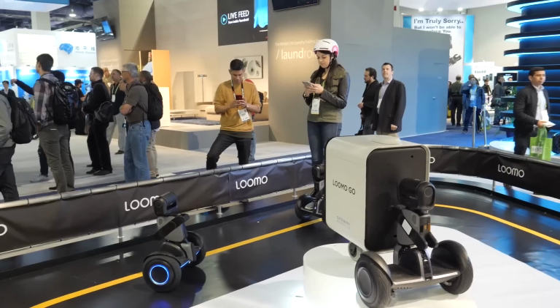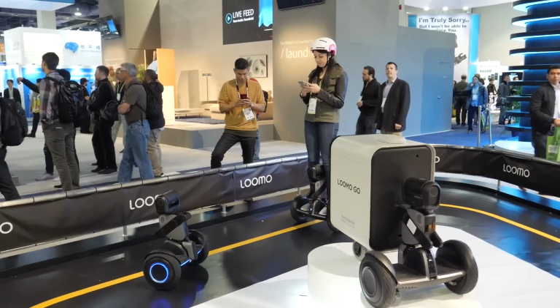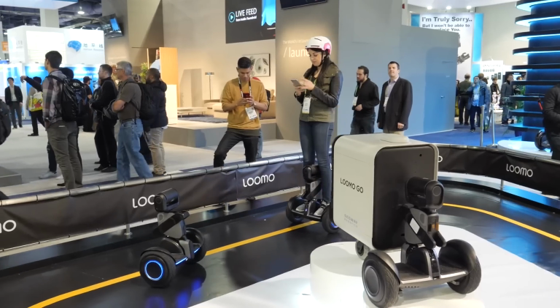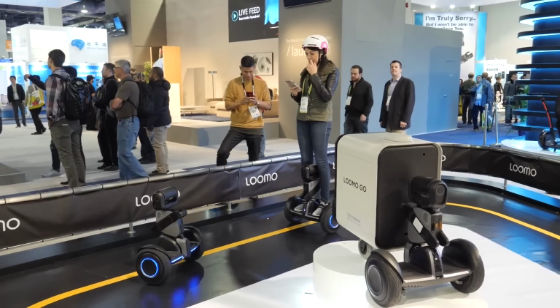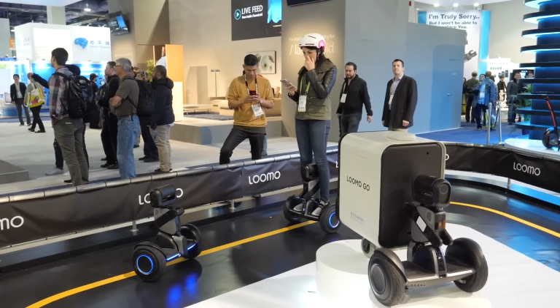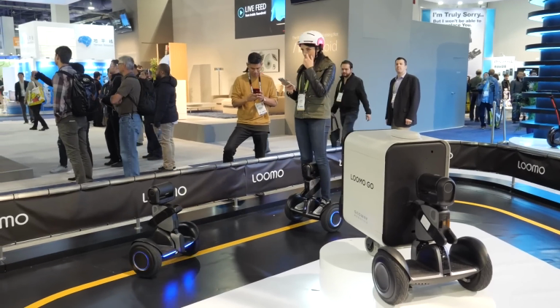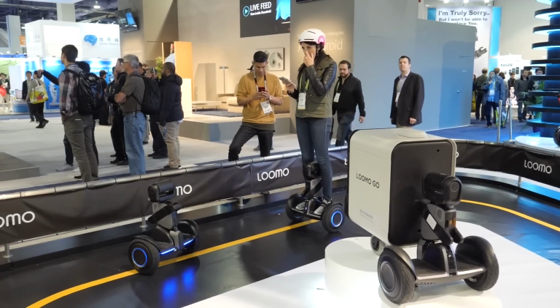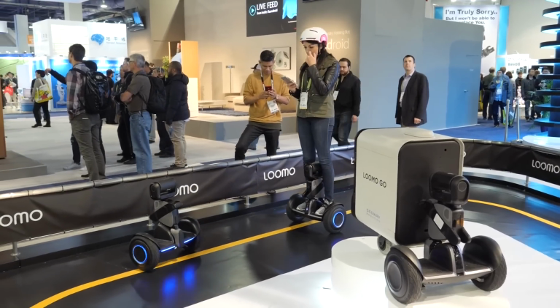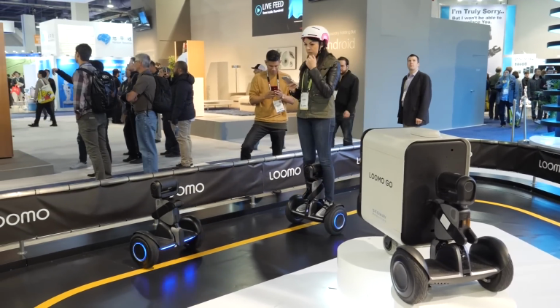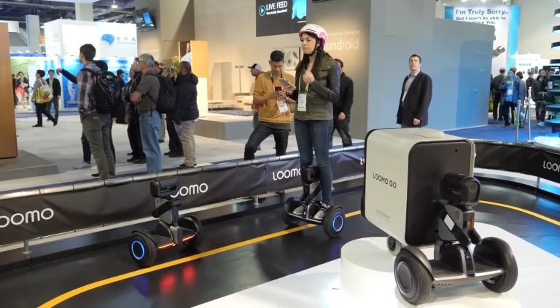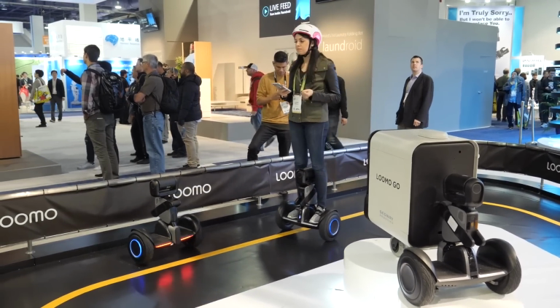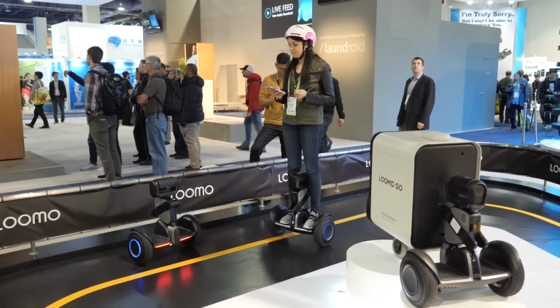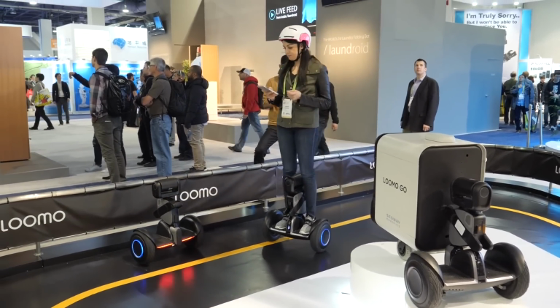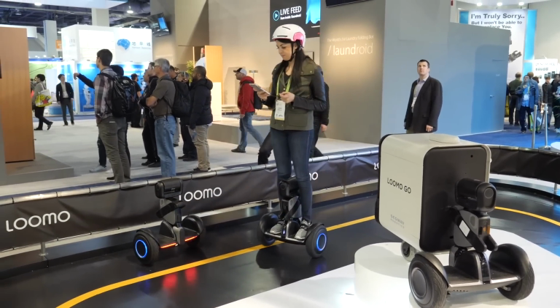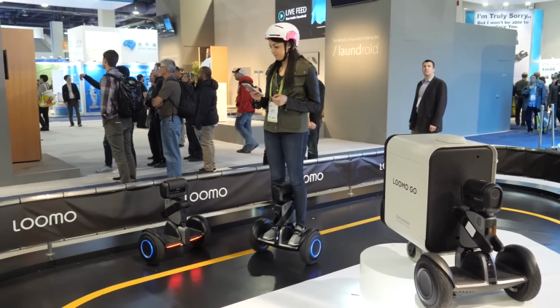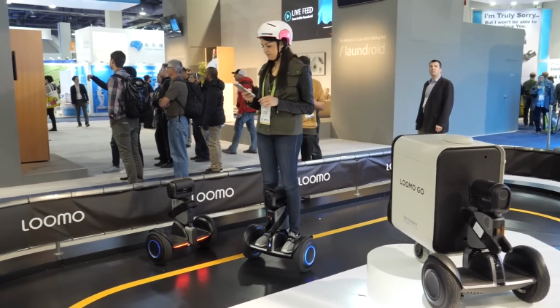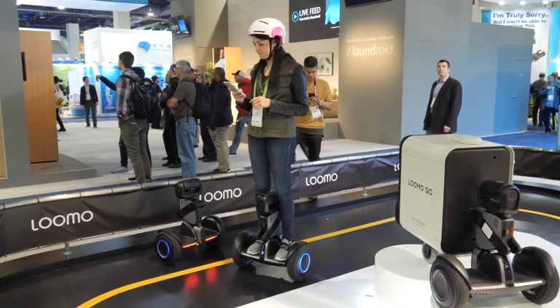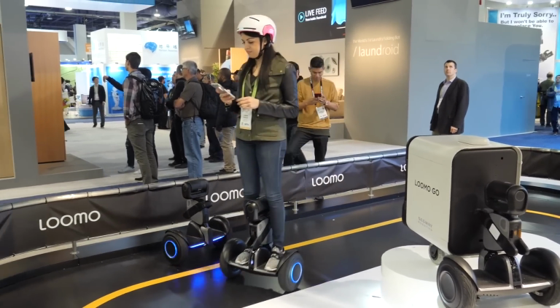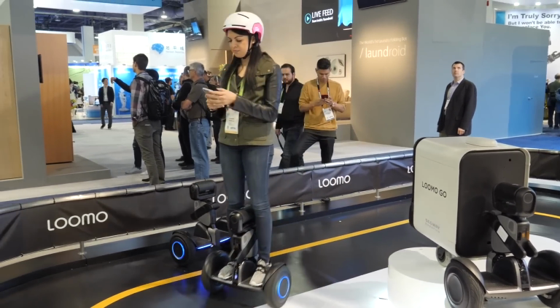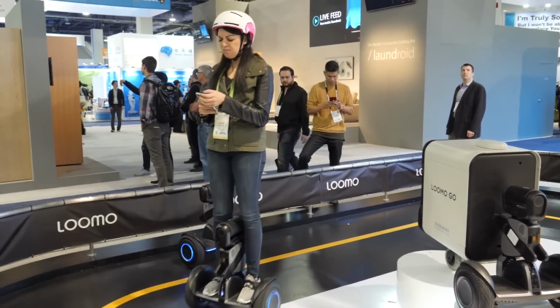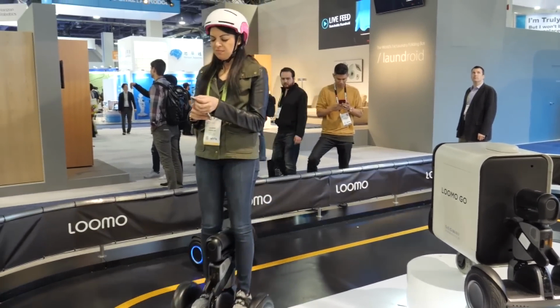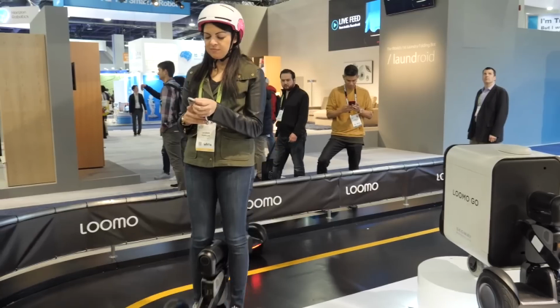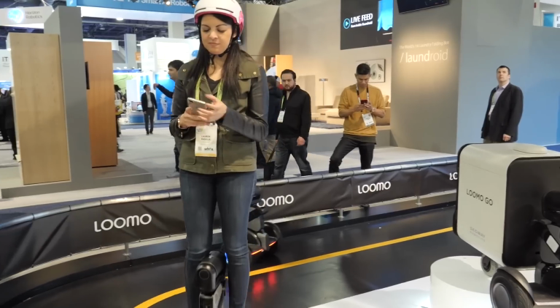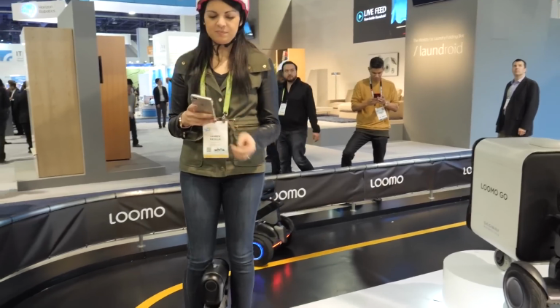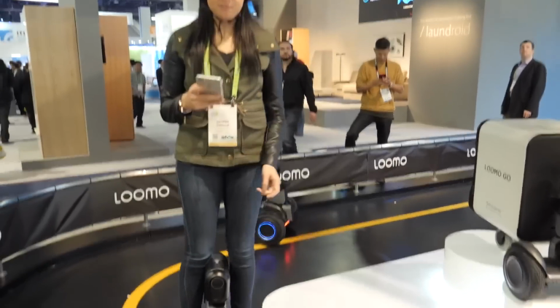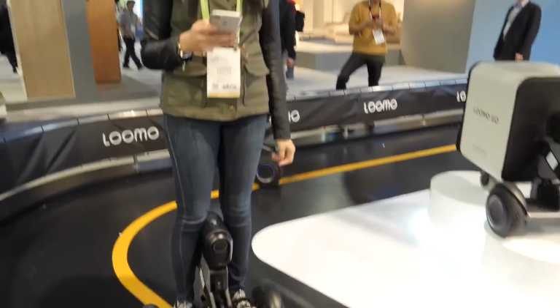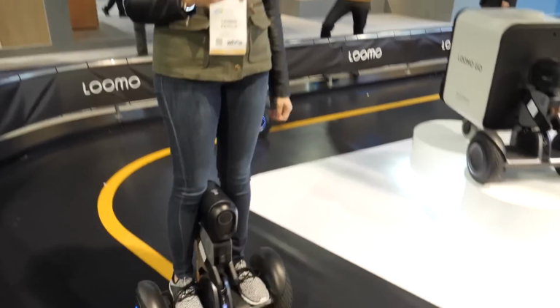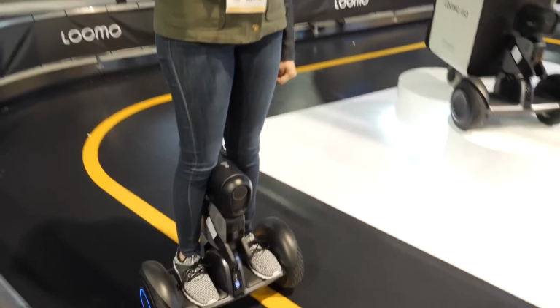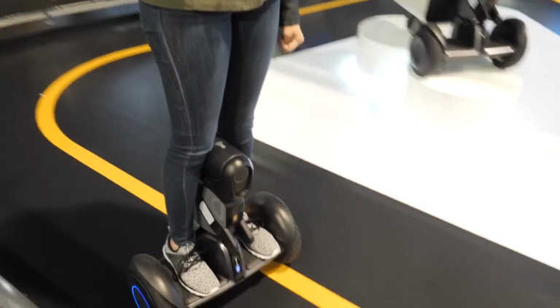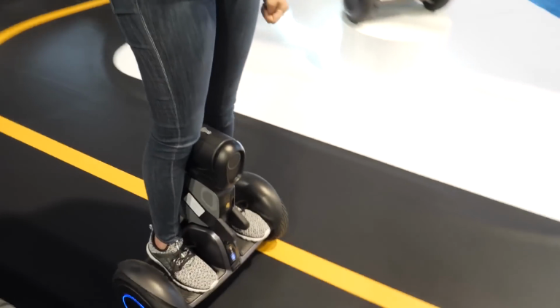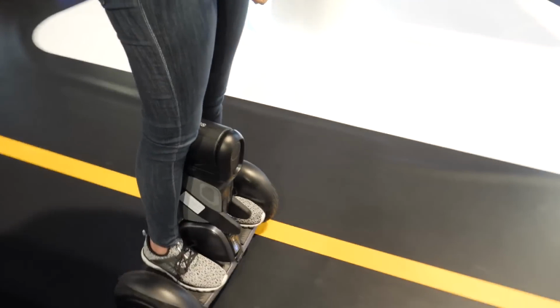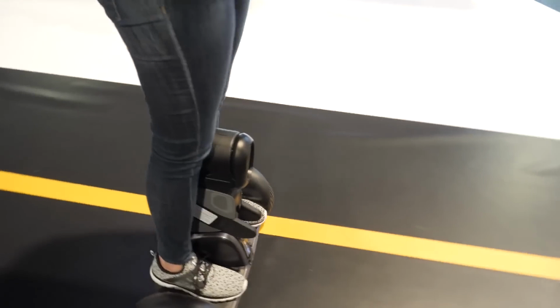So this is what mall cops will look like in the future — they will still be on Segways, but they will be robotic.